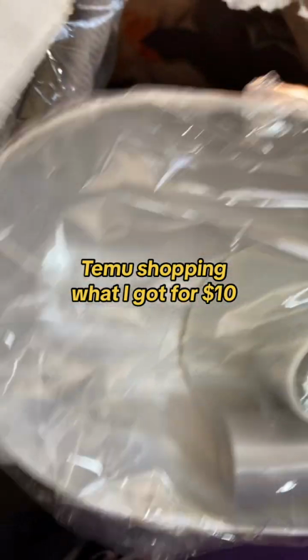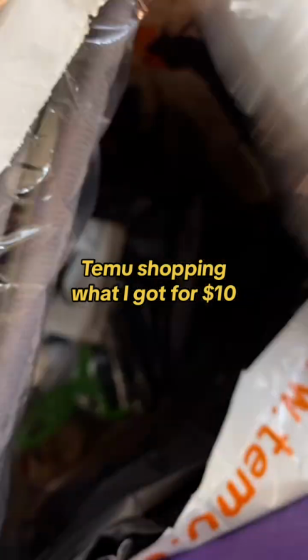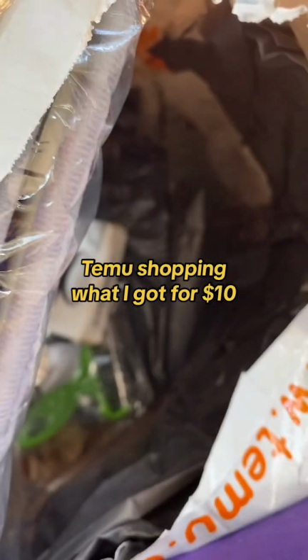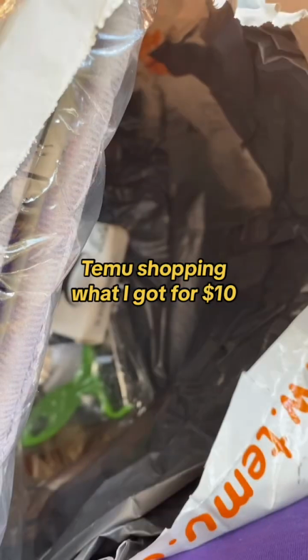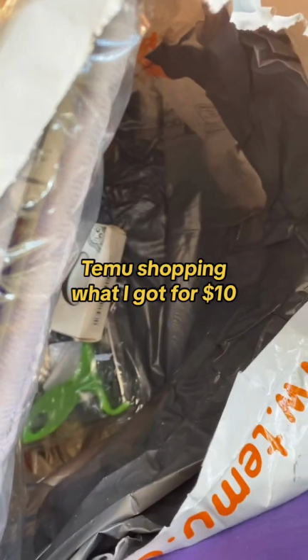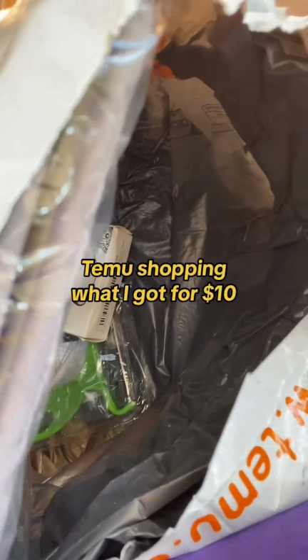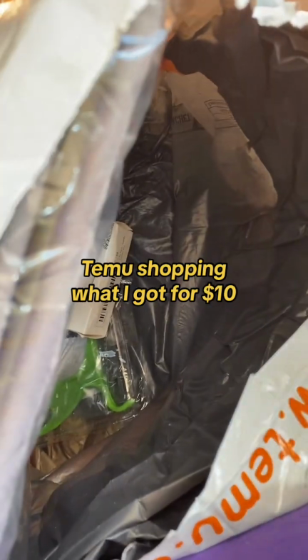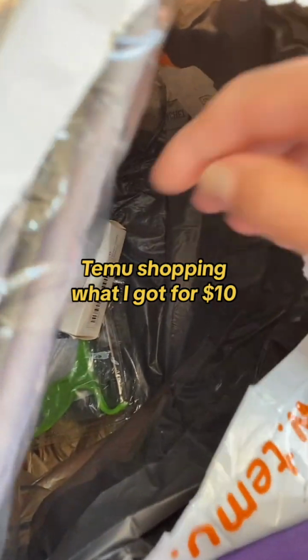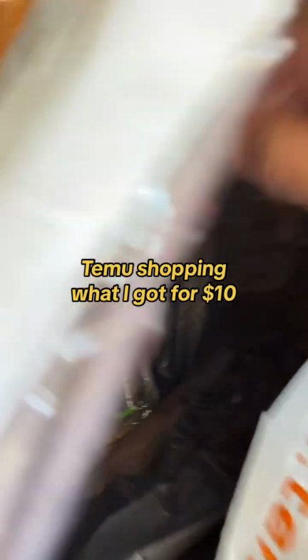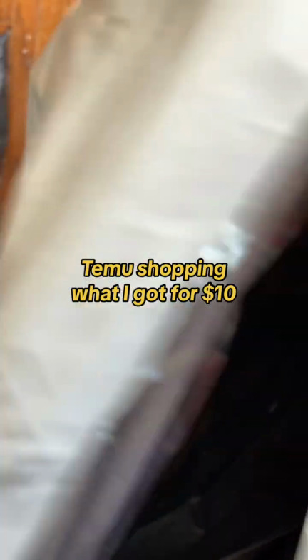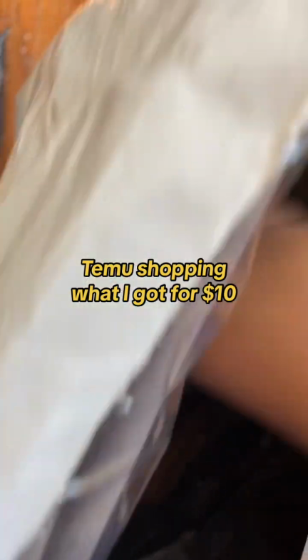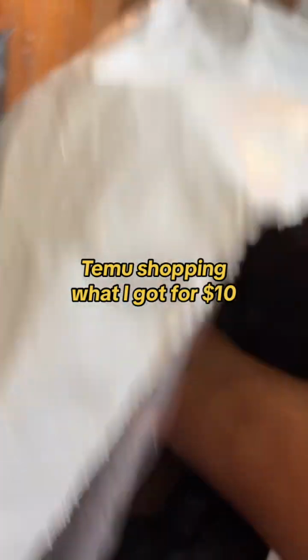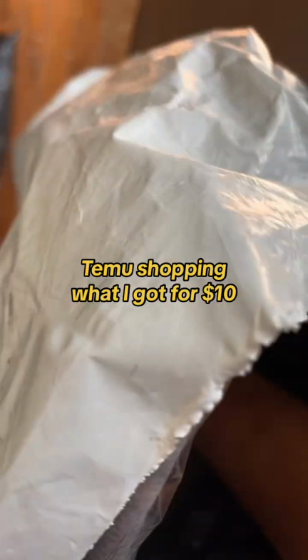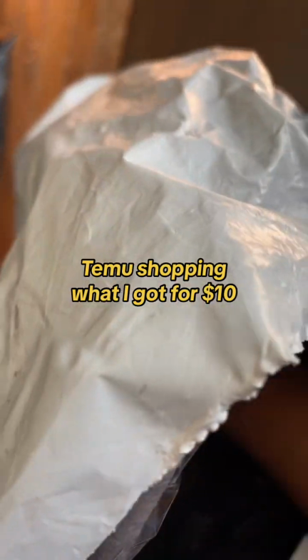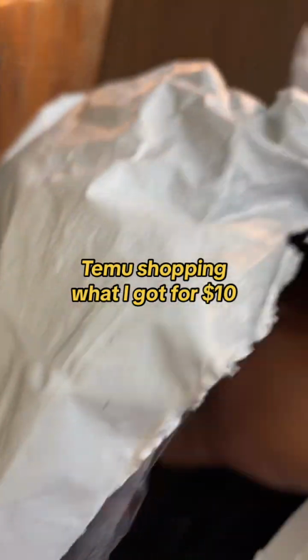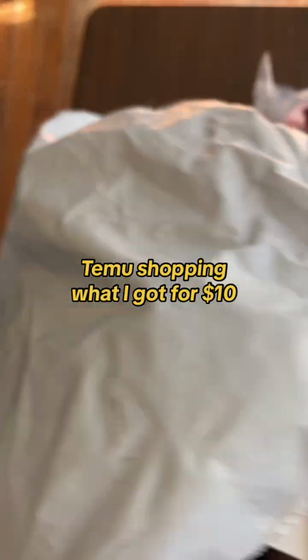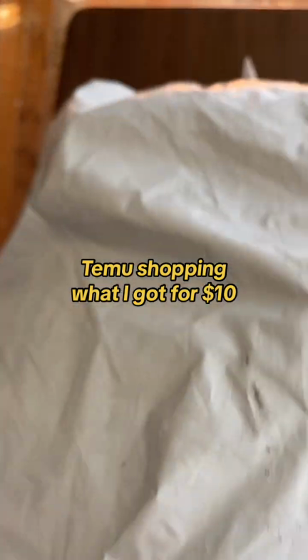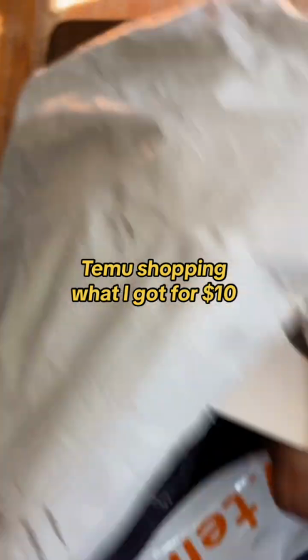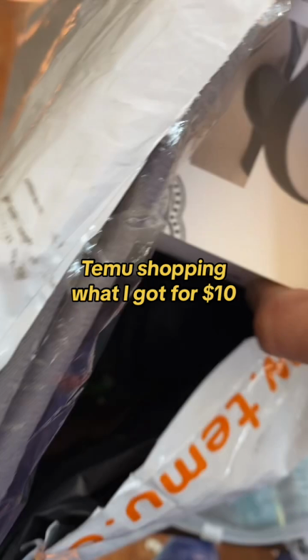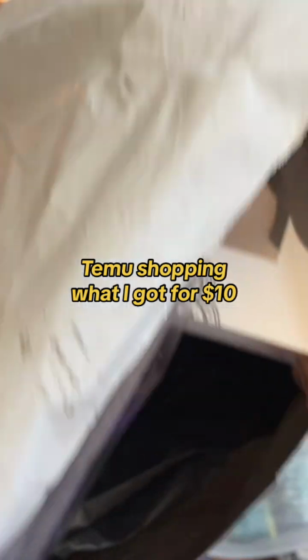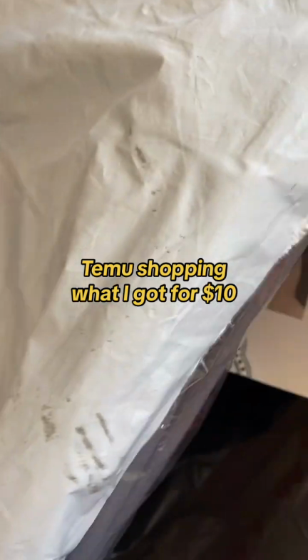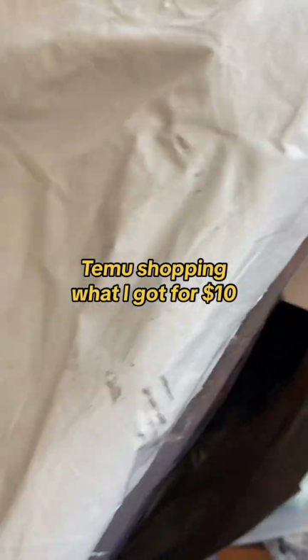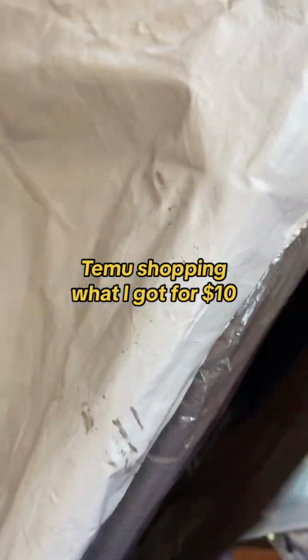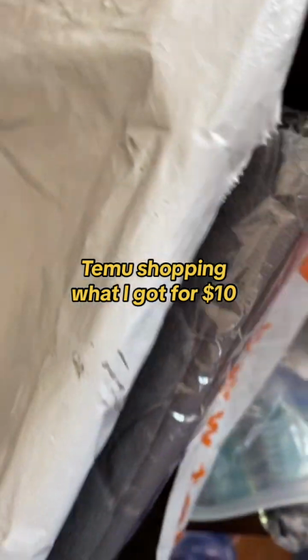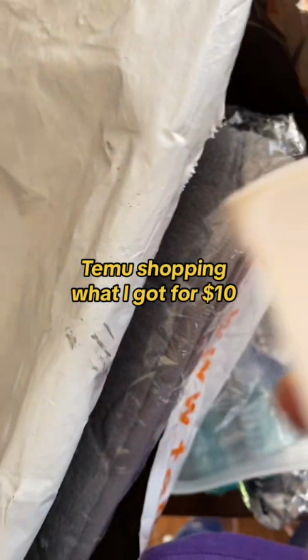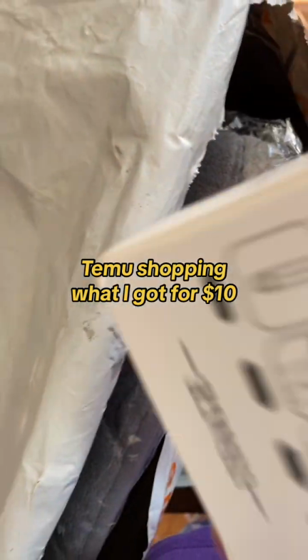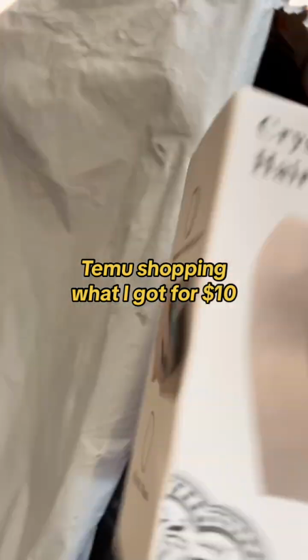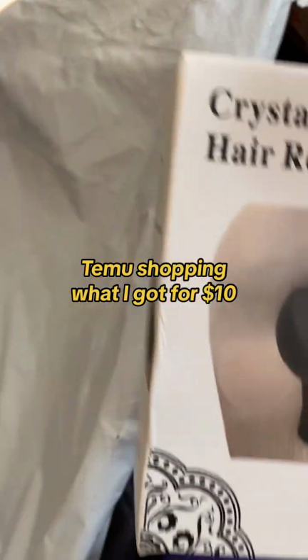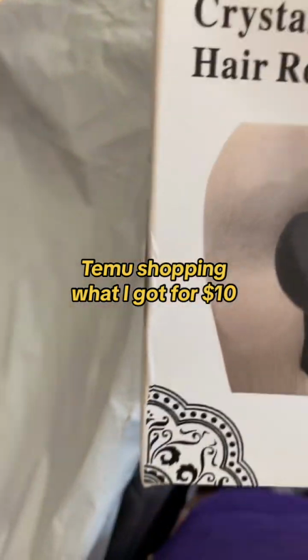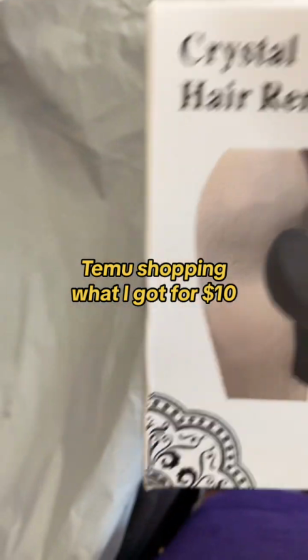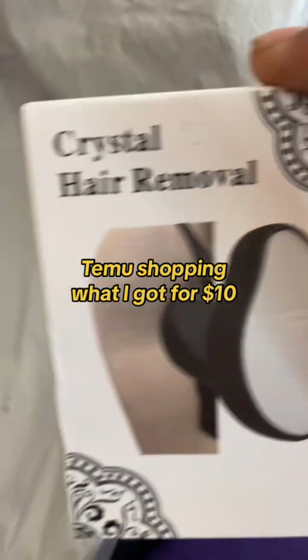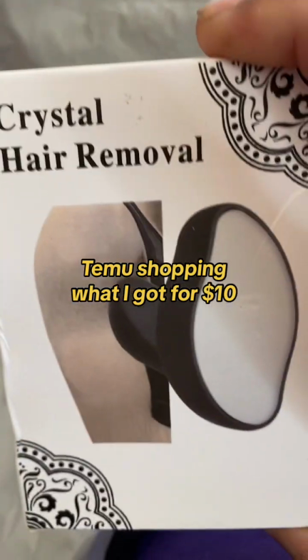I just wanted to trial and see whether the site is genuine. If so, I can continue shopping here.